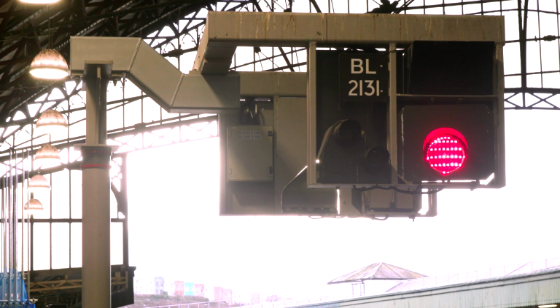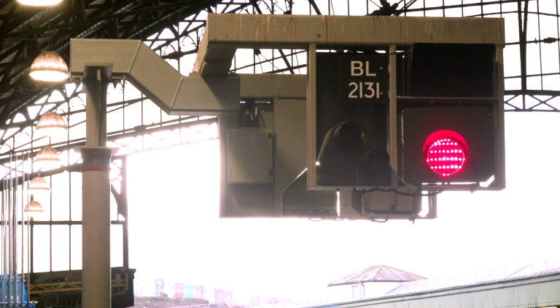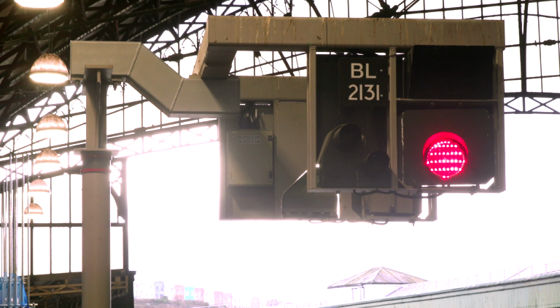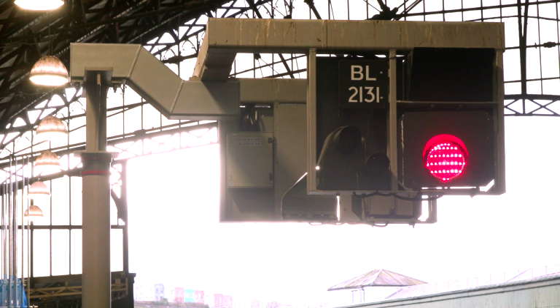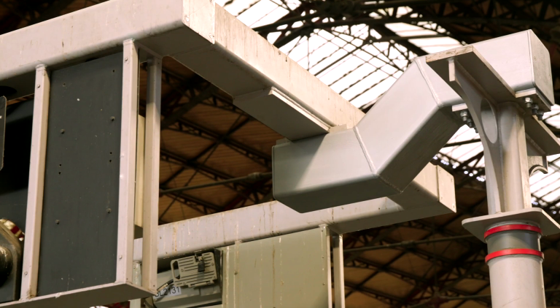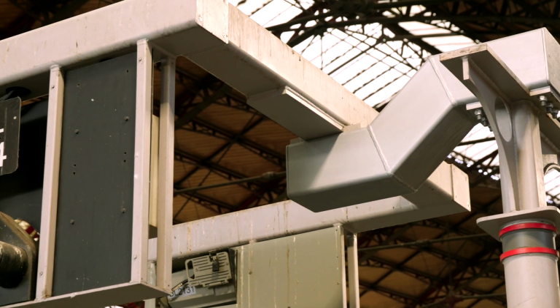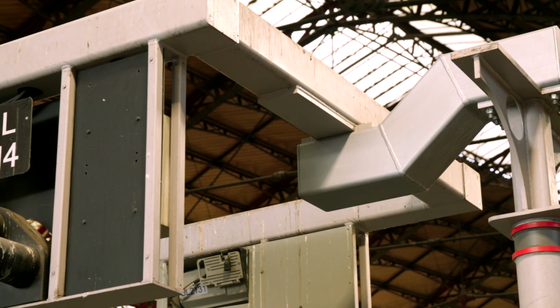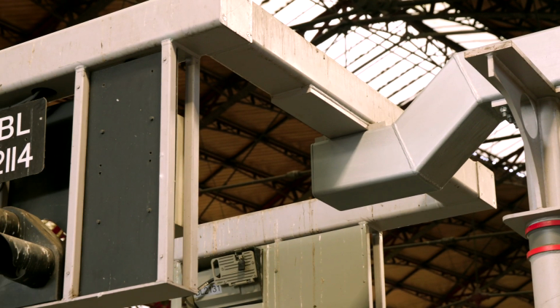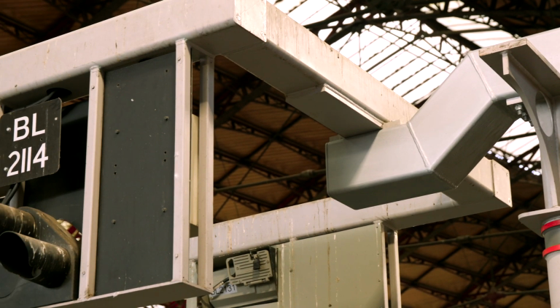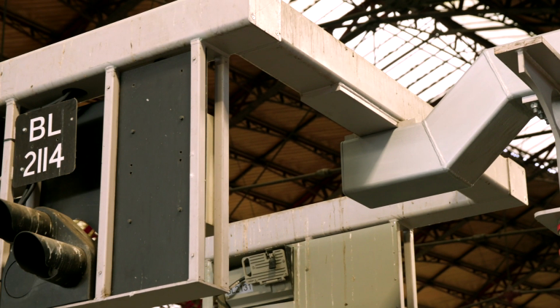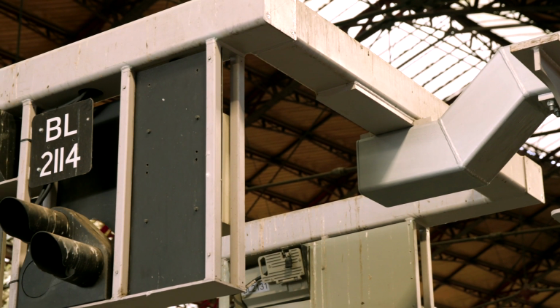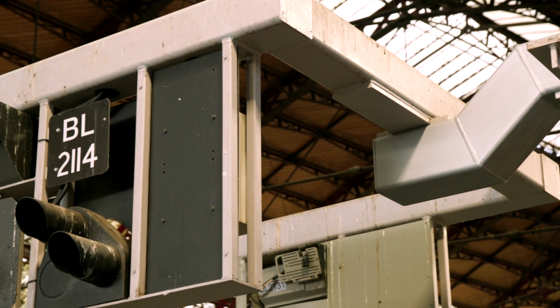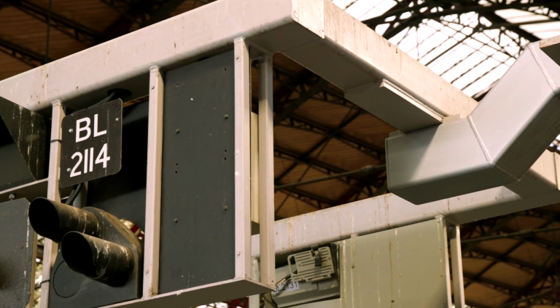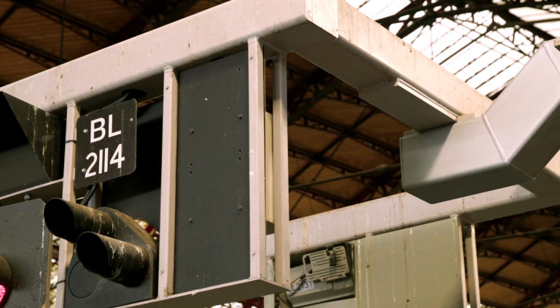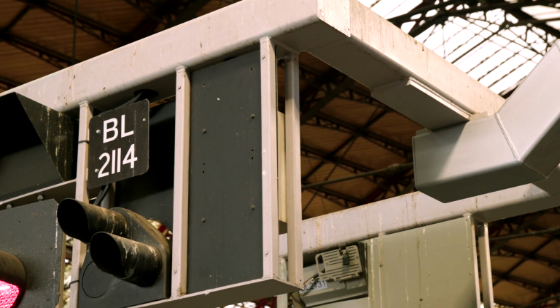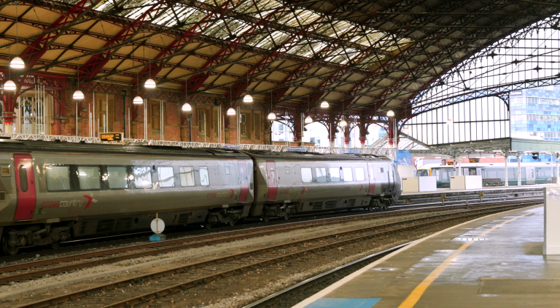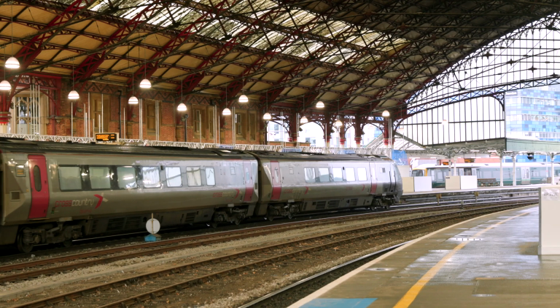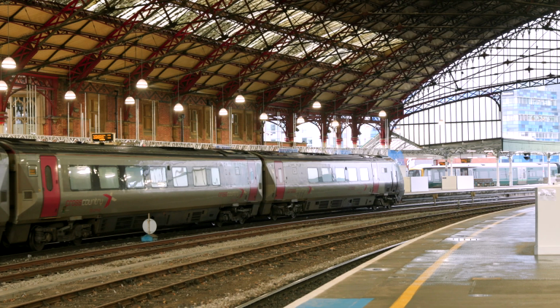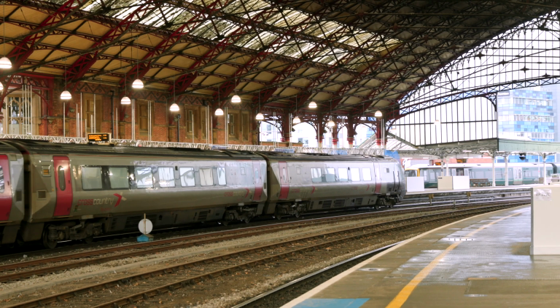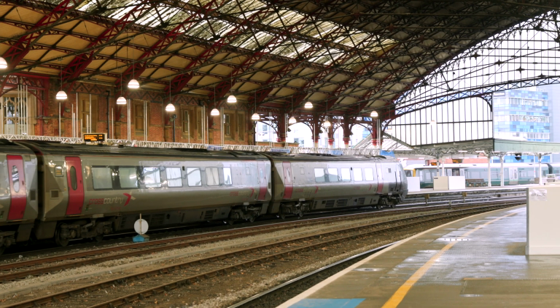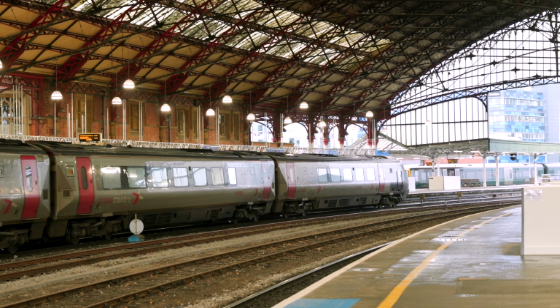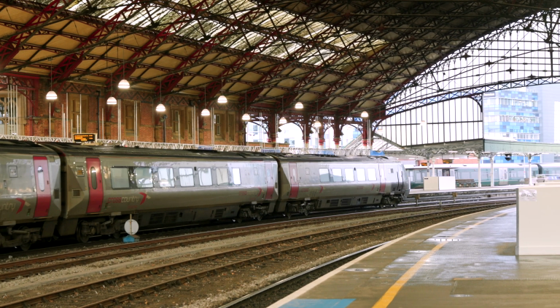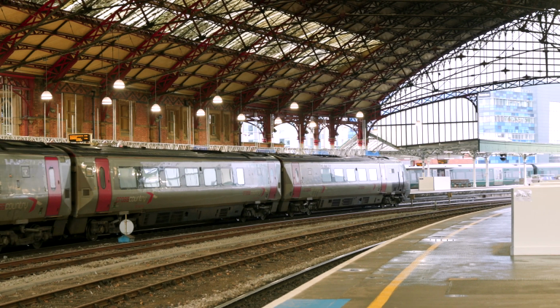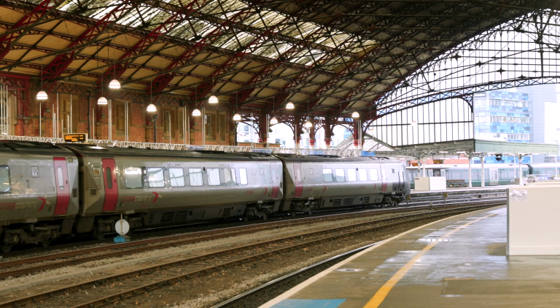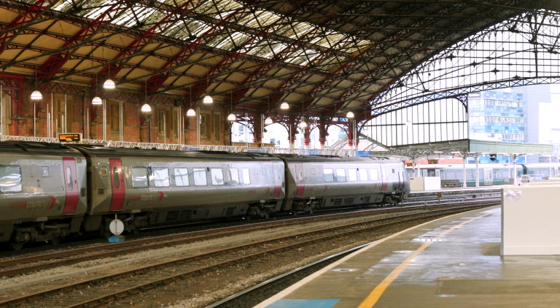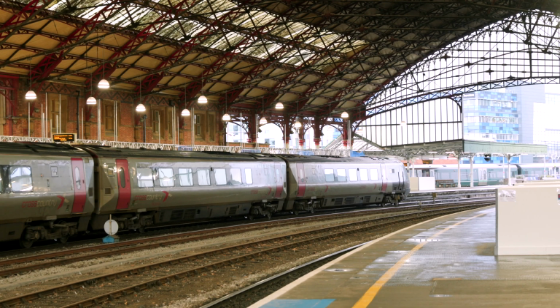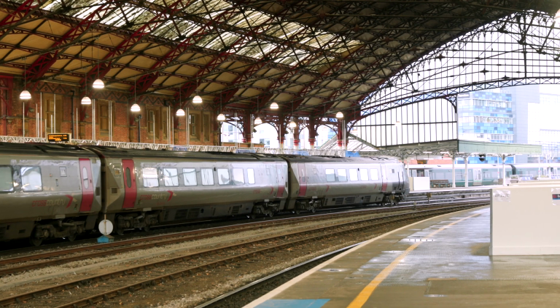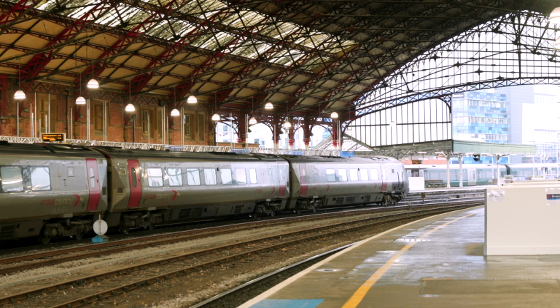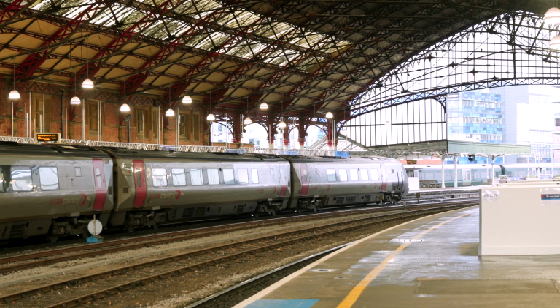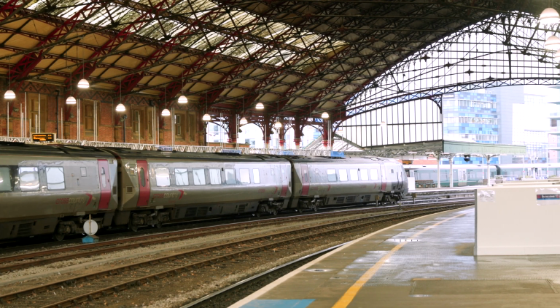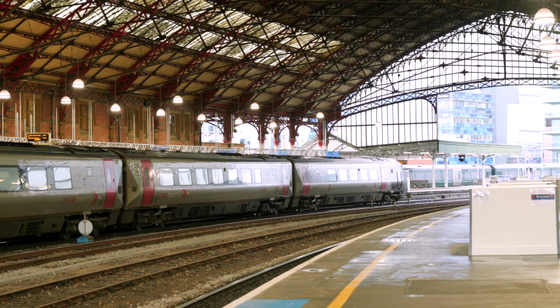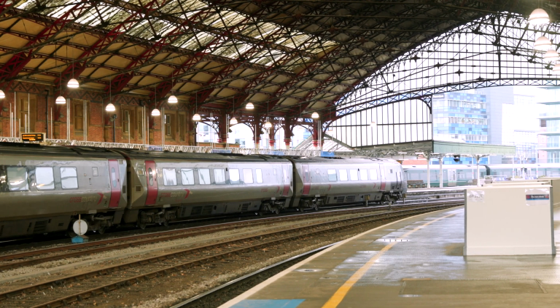I was also managing the signalling upgrades. We've extended the number of signals and put in some more signalling equipment to allow the drivers to see the signals when they come around the bend into the main train set here.